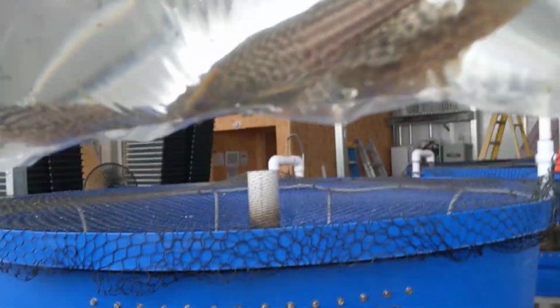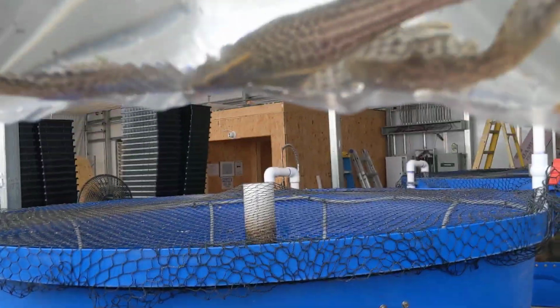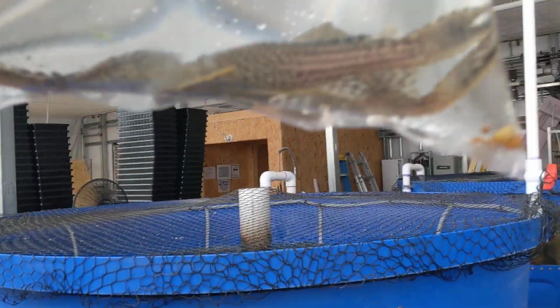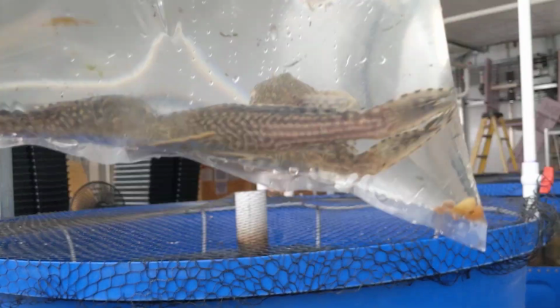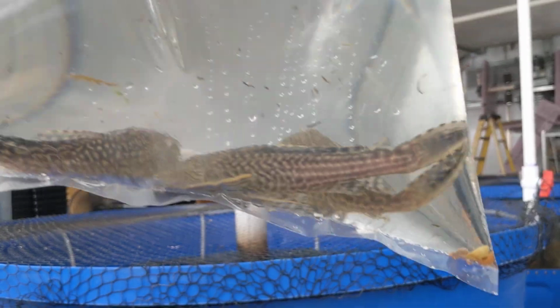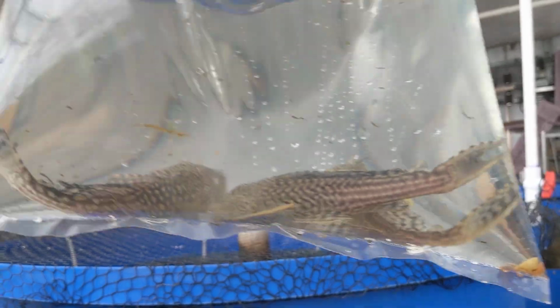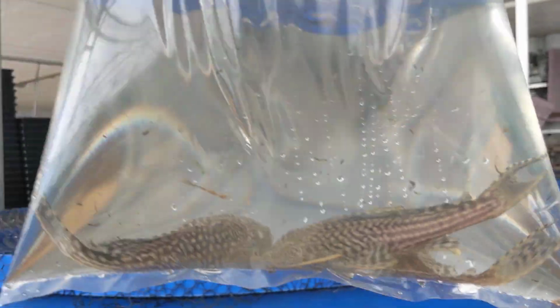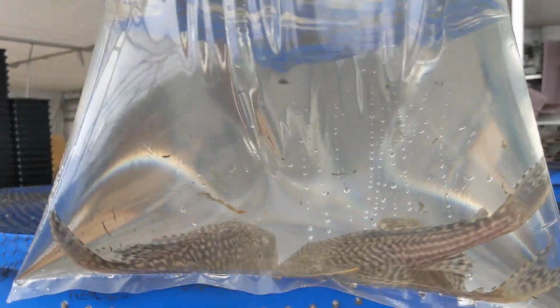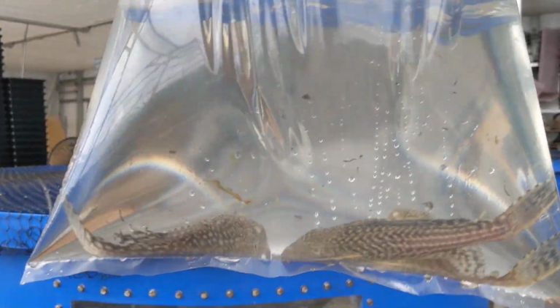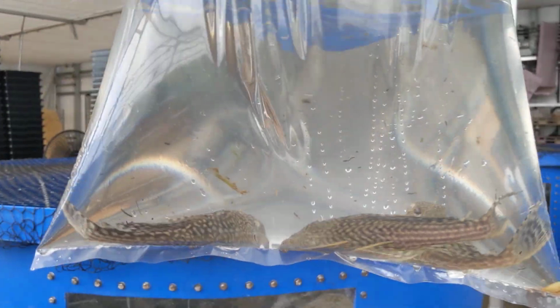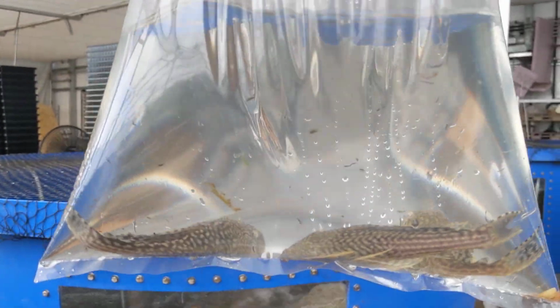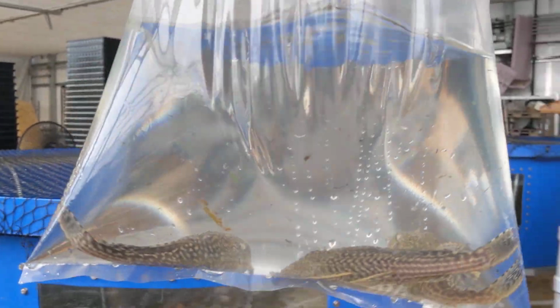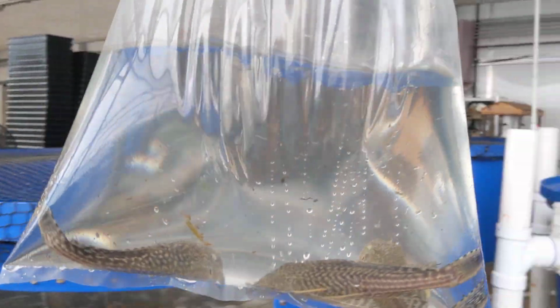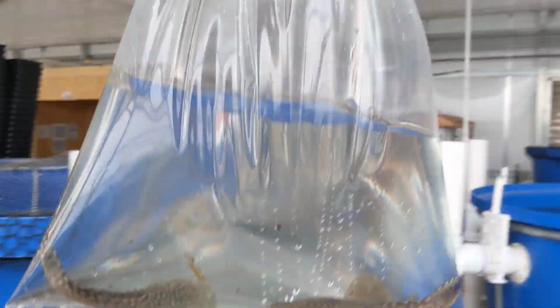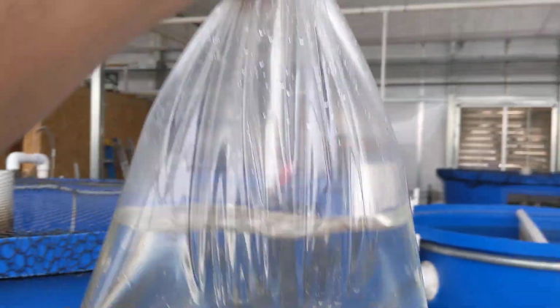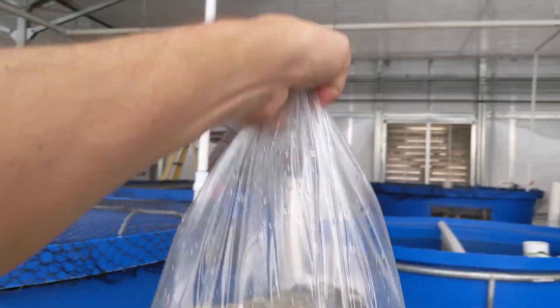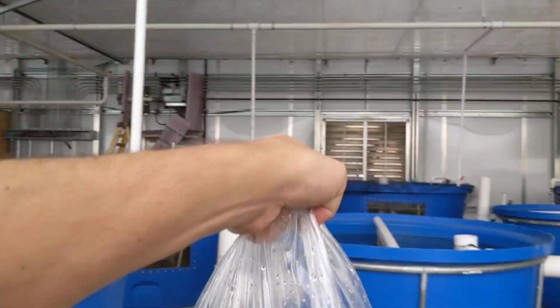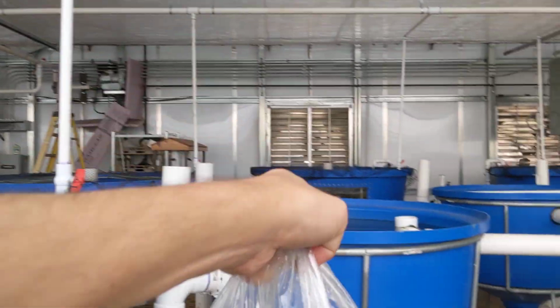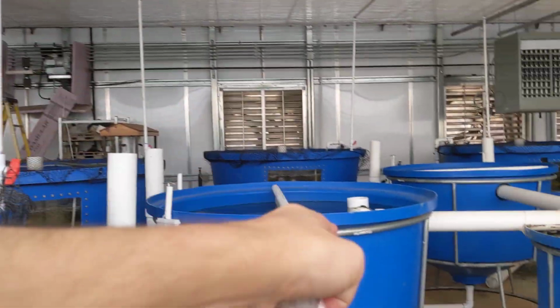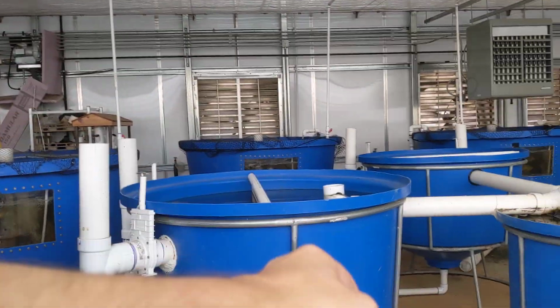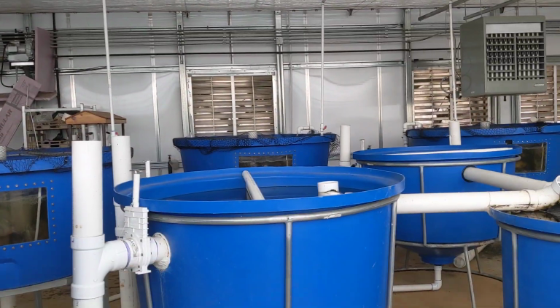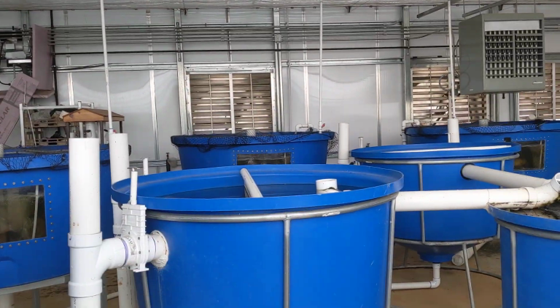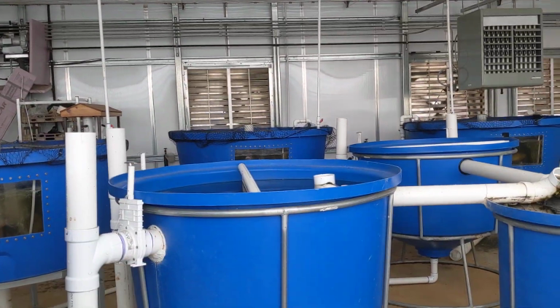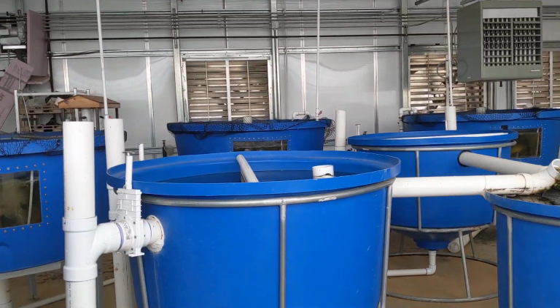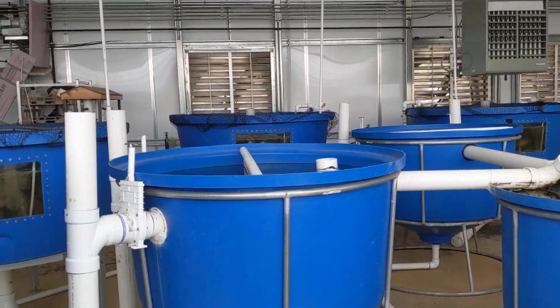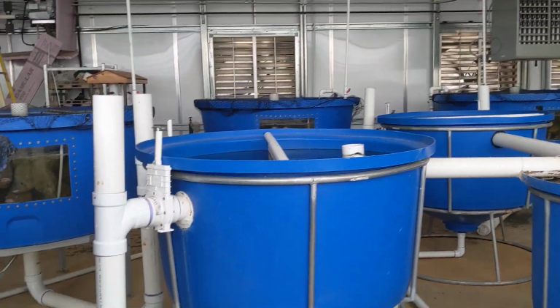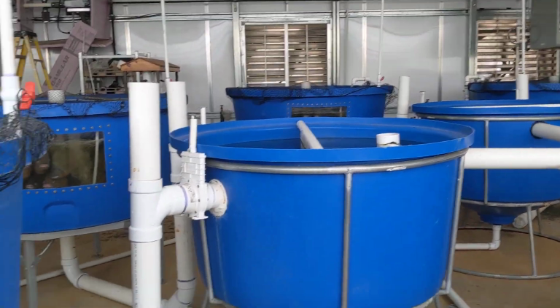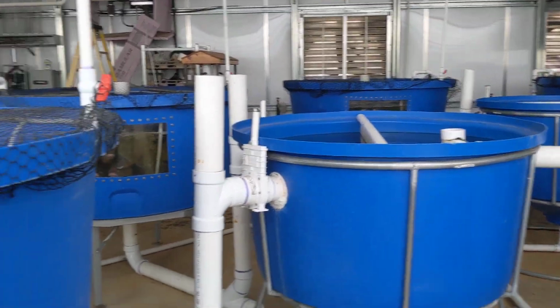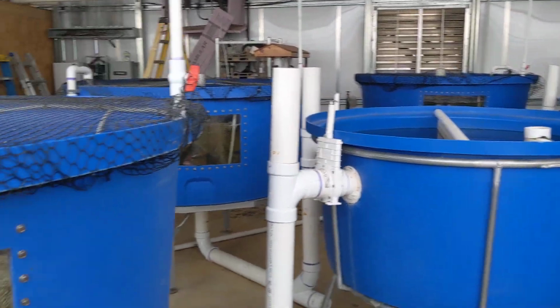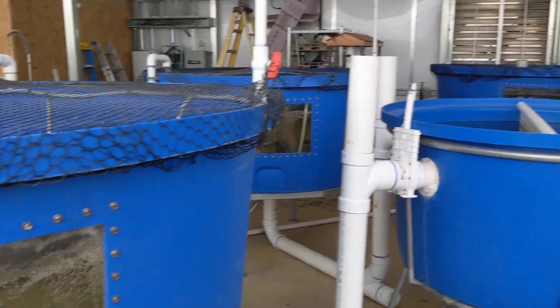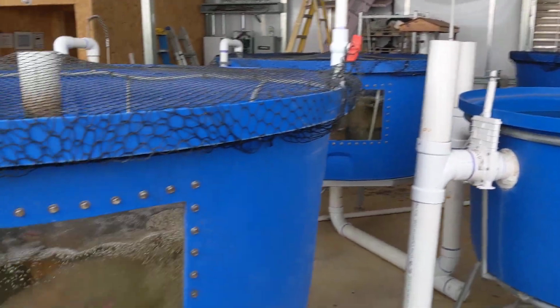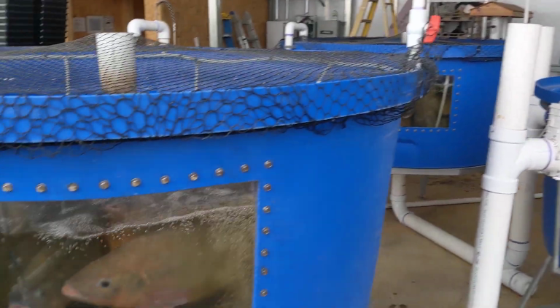We're going to release these guys one at a time into these back three tanks that need them still.